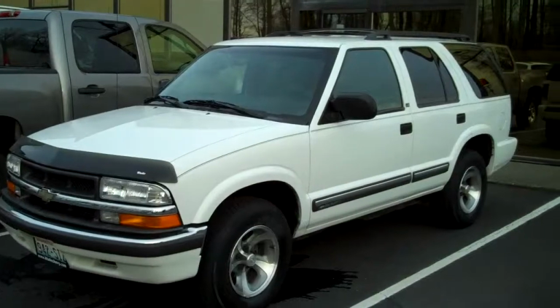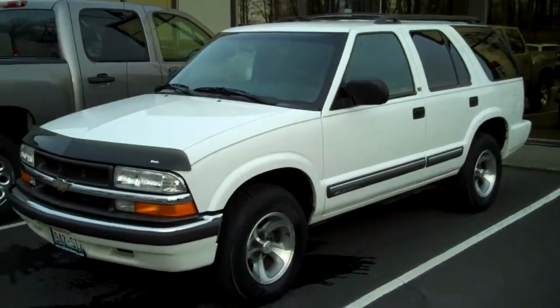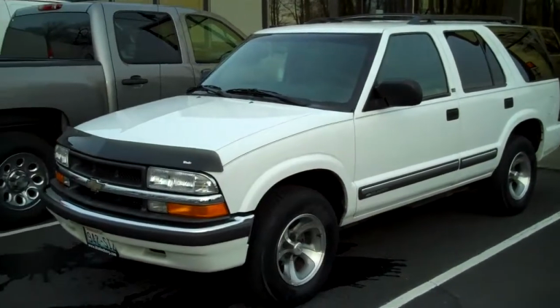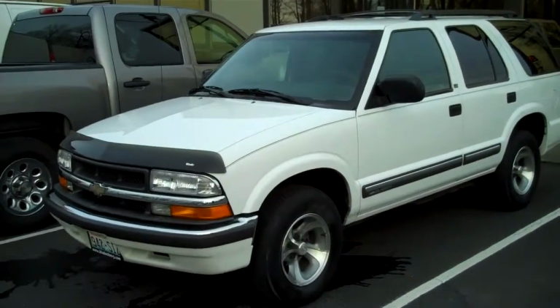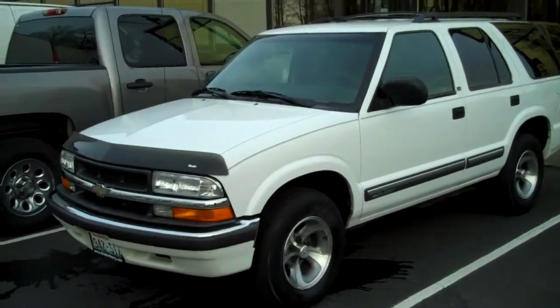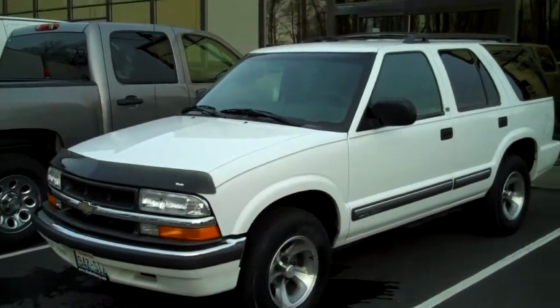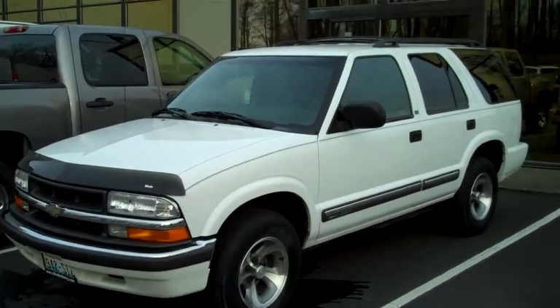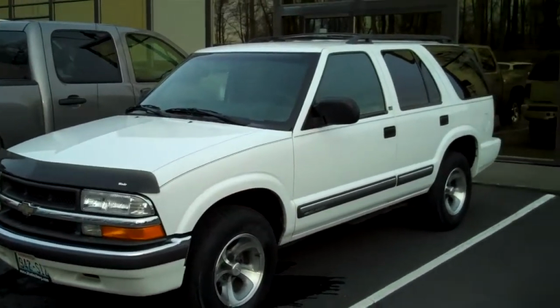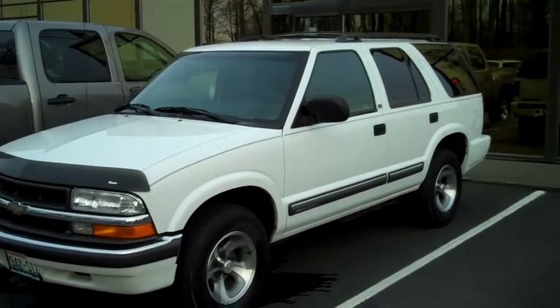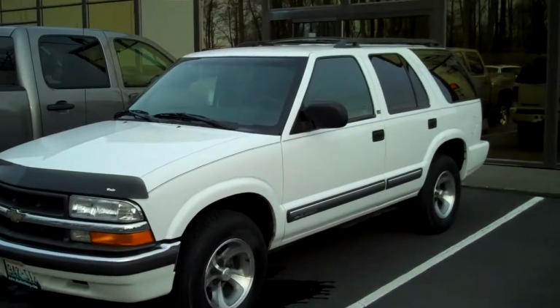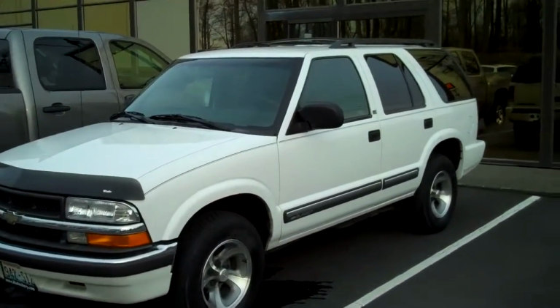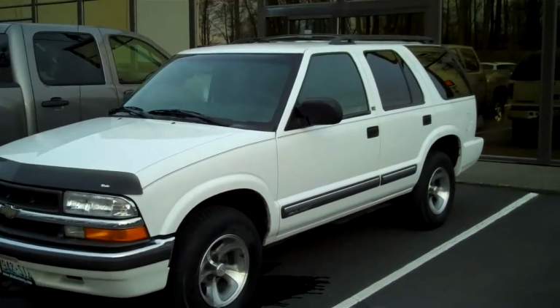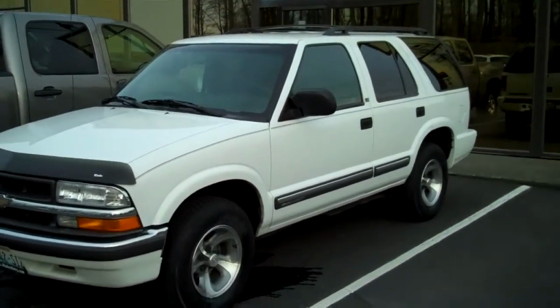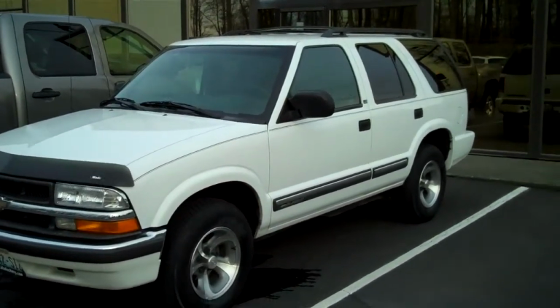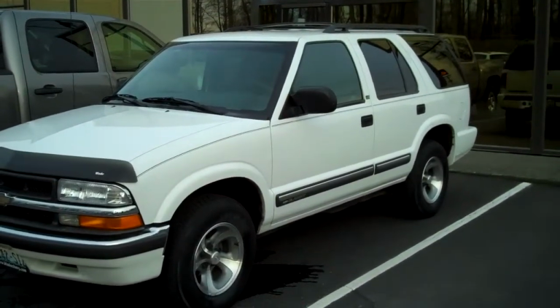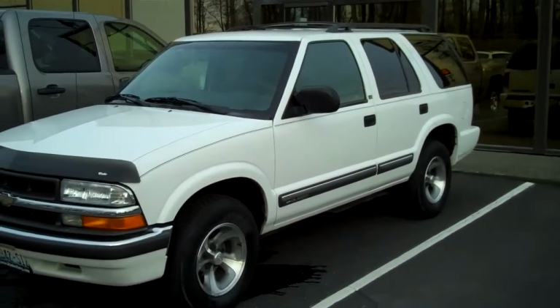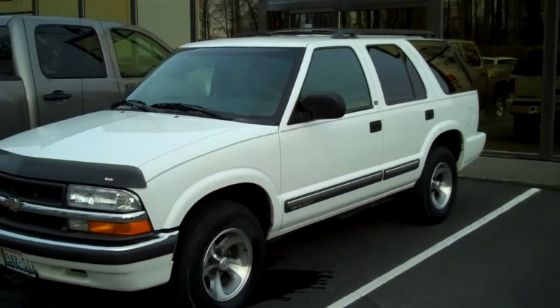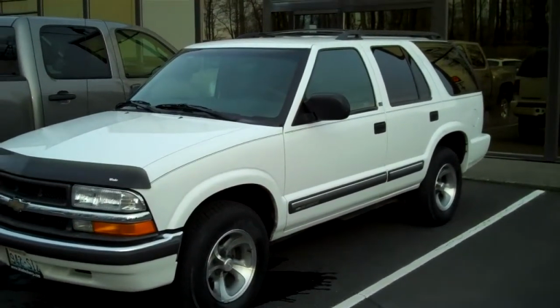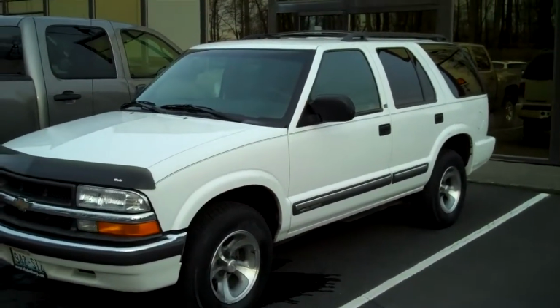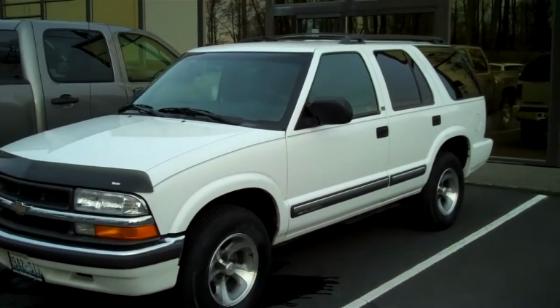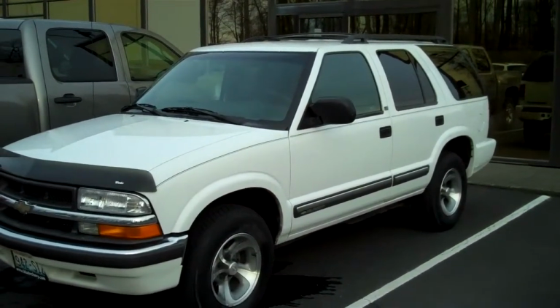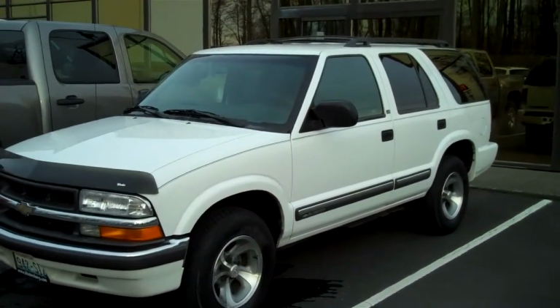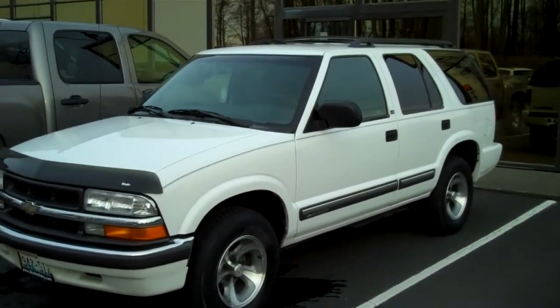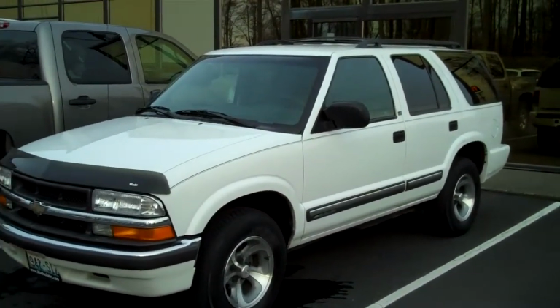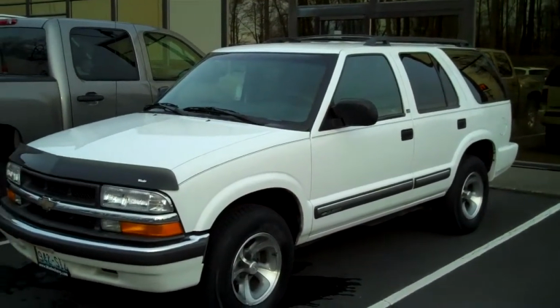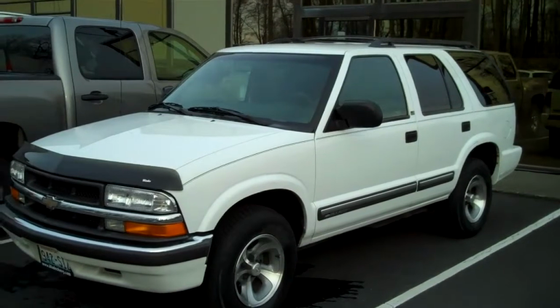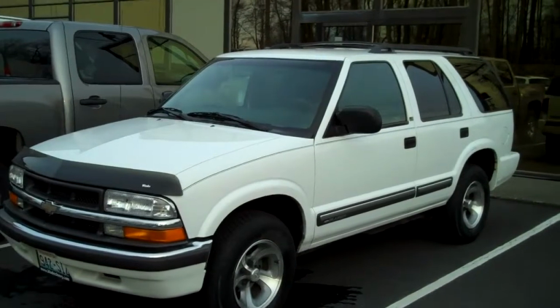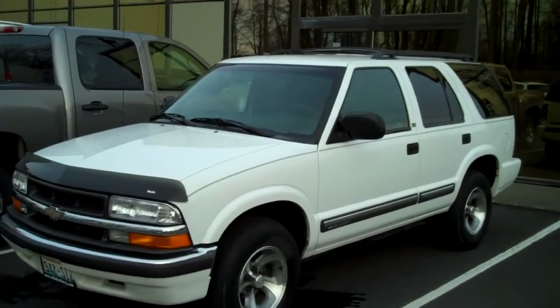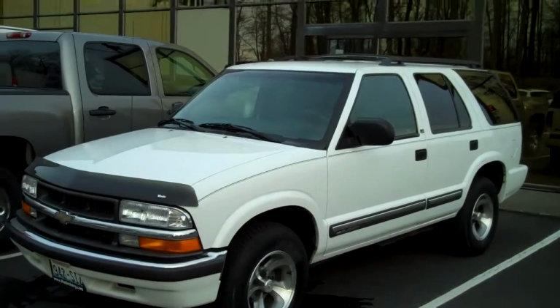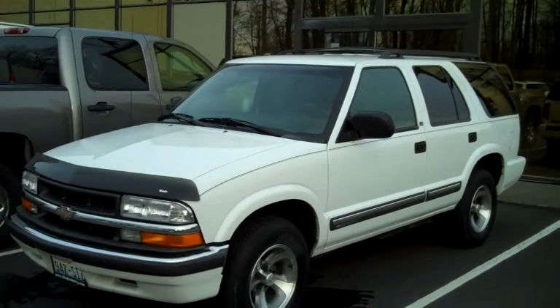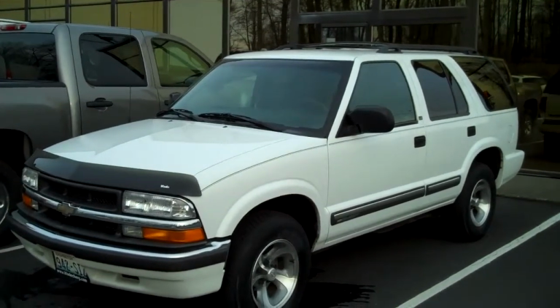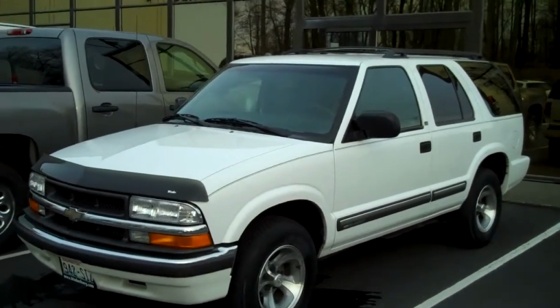Good morning, Doug Williams, Blade Chevrolet. Showing you the 2000 Chevy Blazer, 140,000 miles.